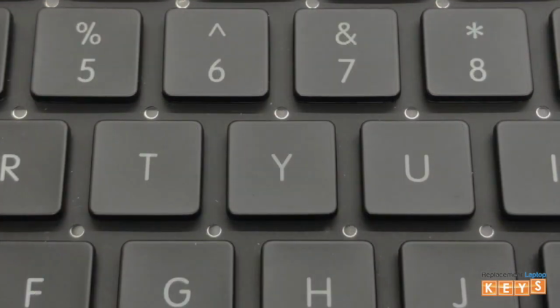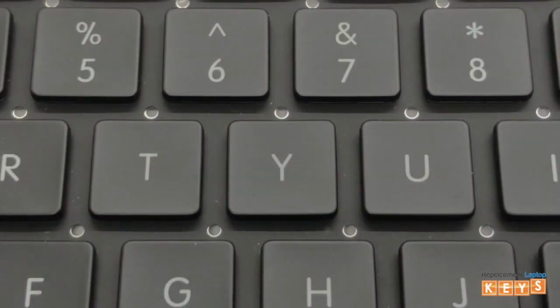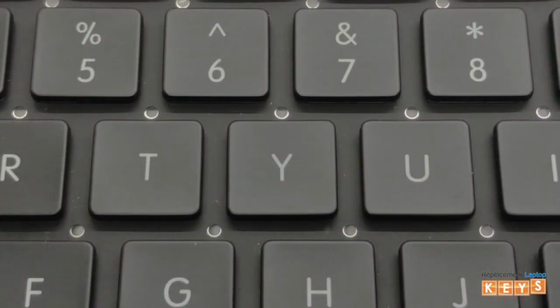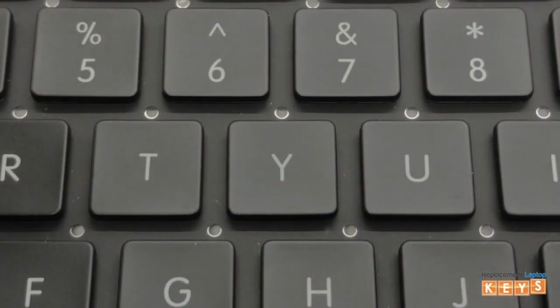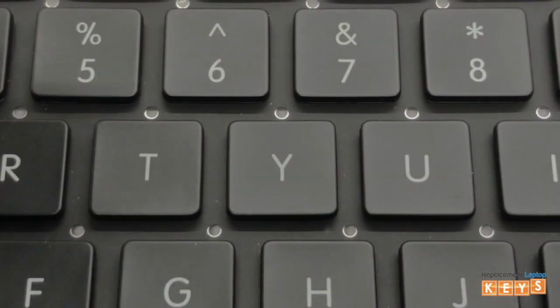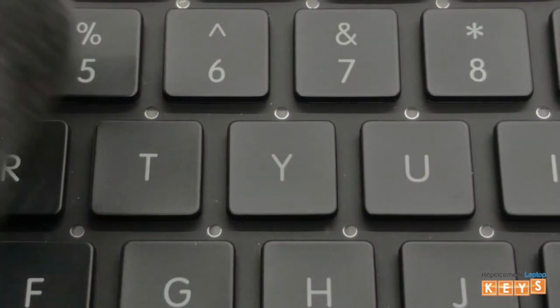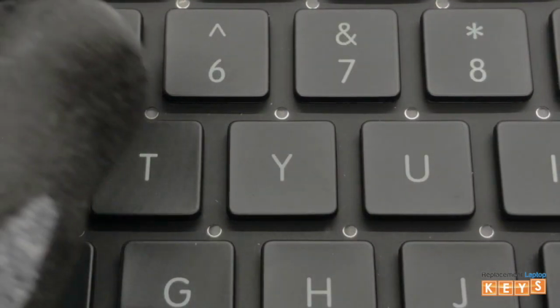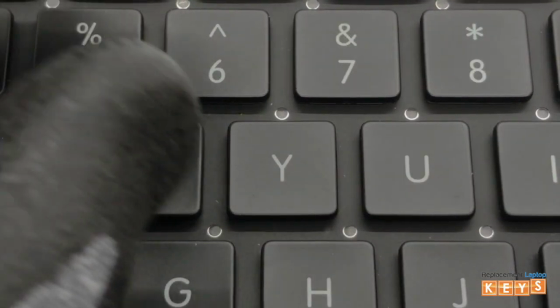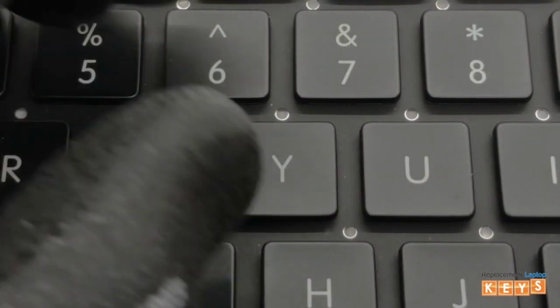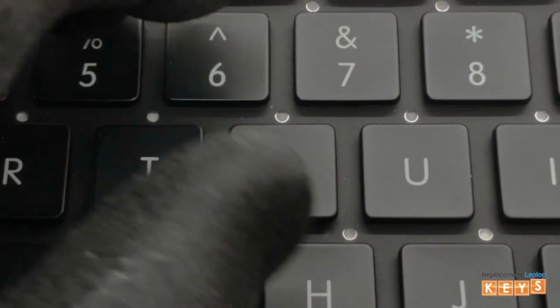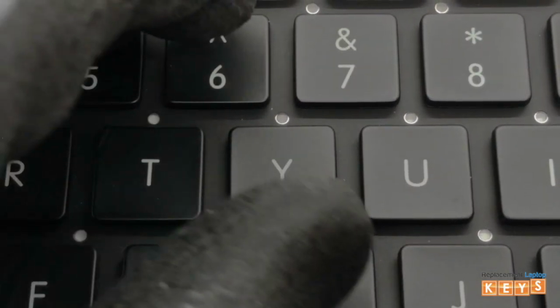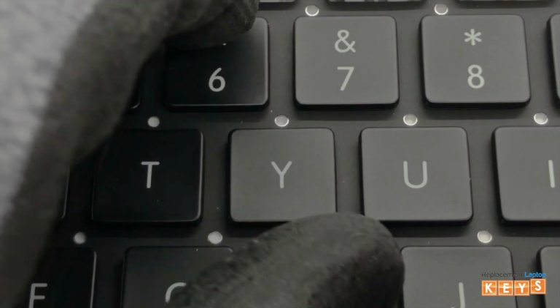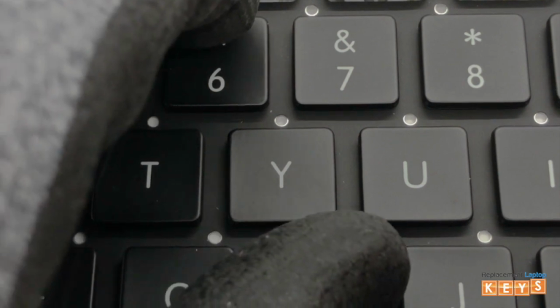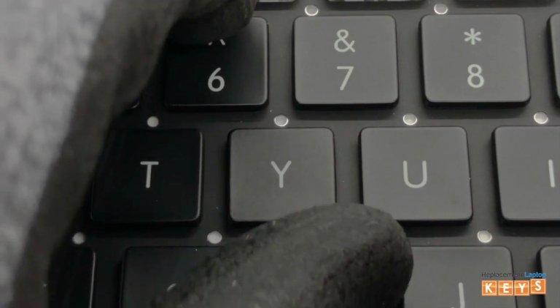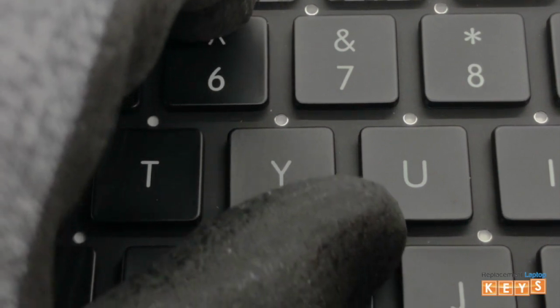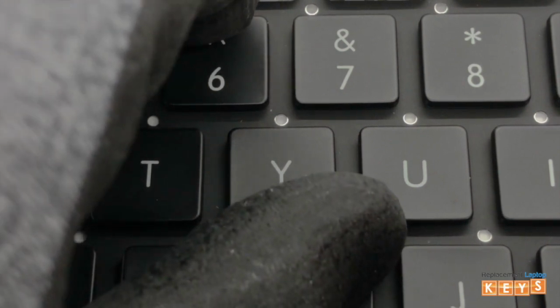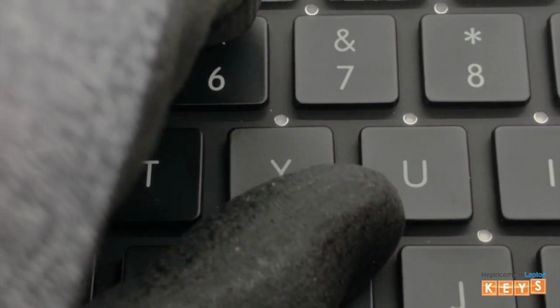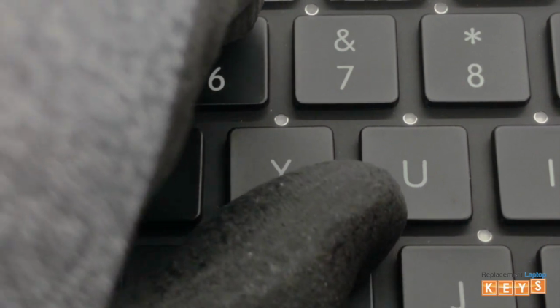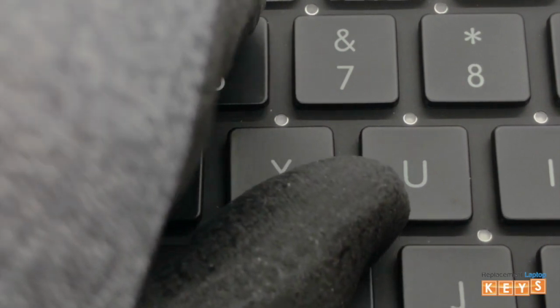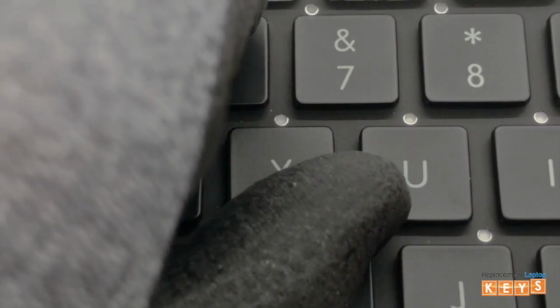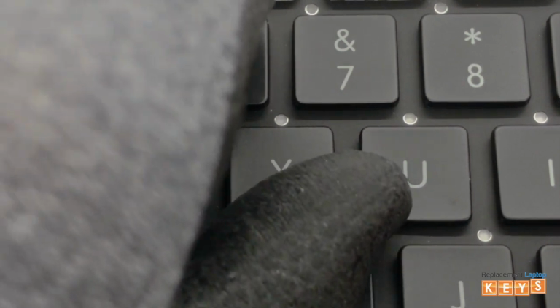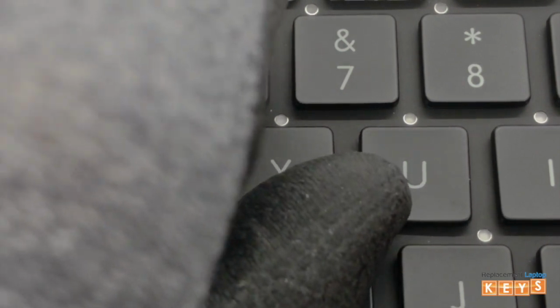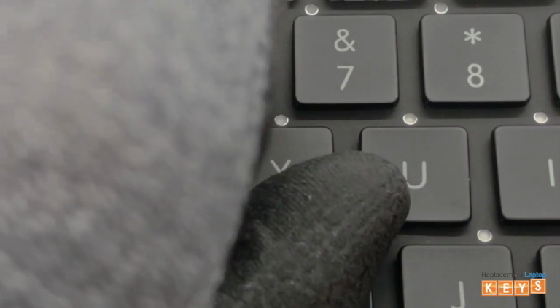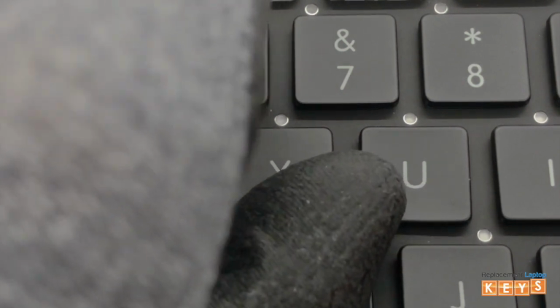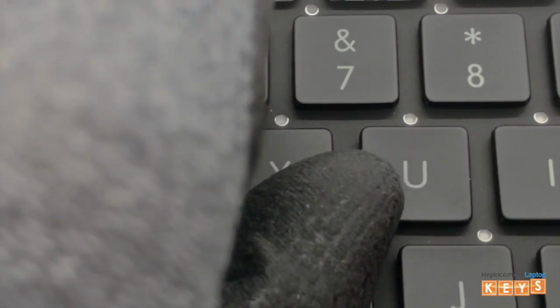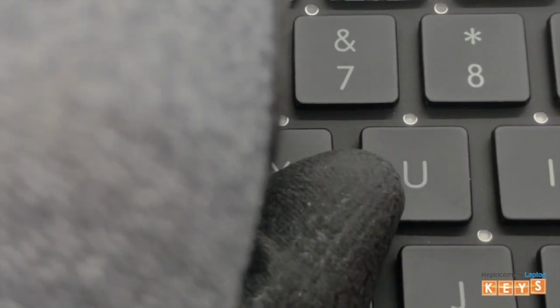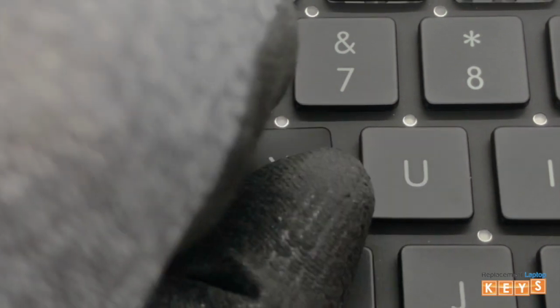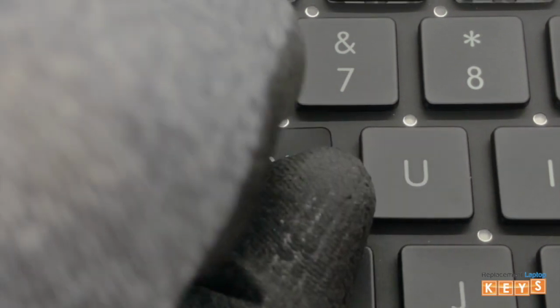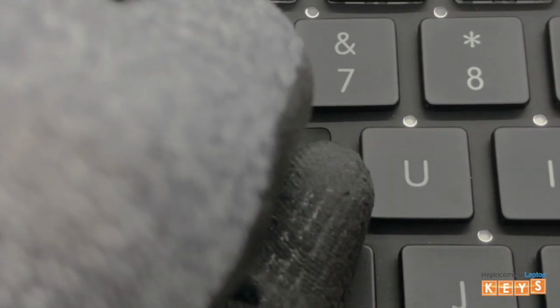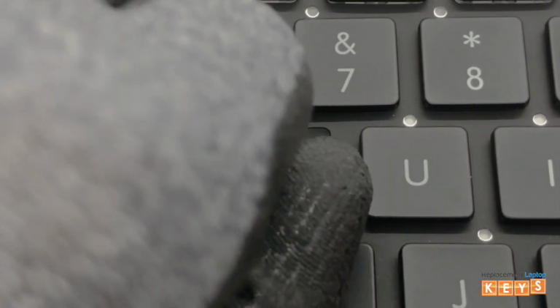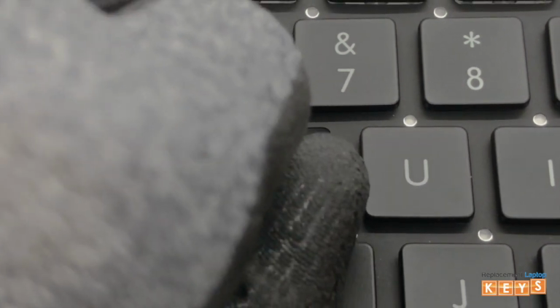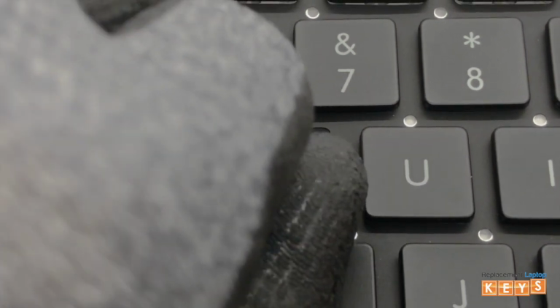From the bottom corner underneath the key cap, release it from the hinge by pulling upwards.